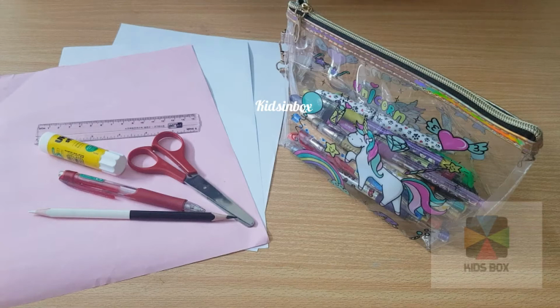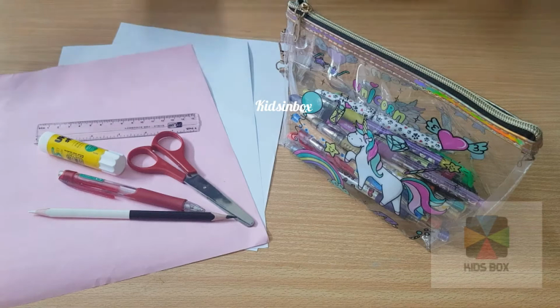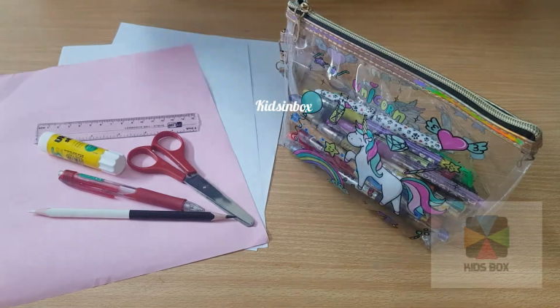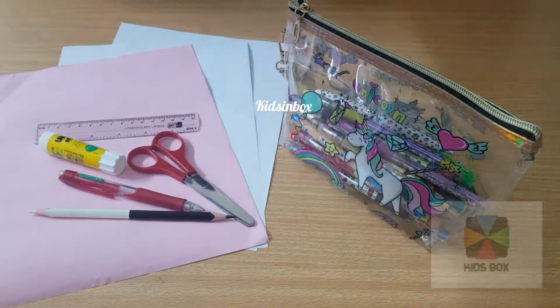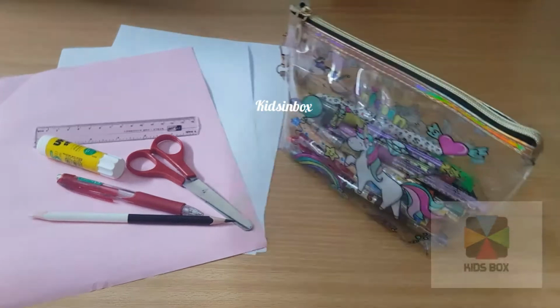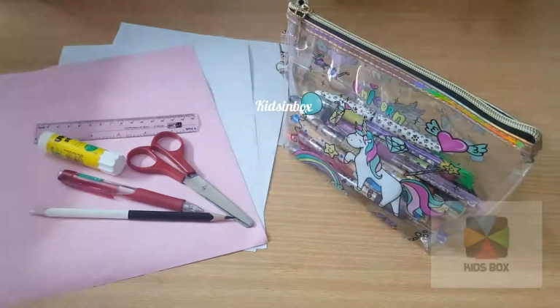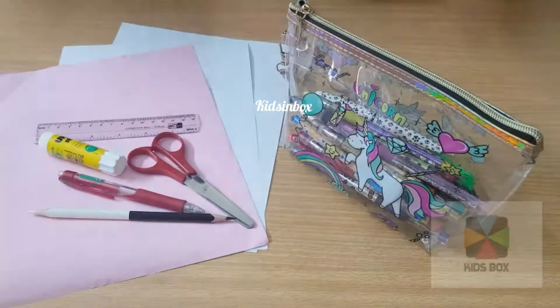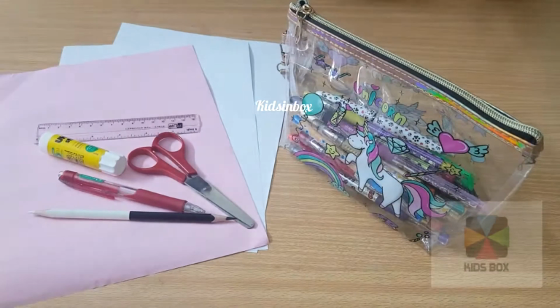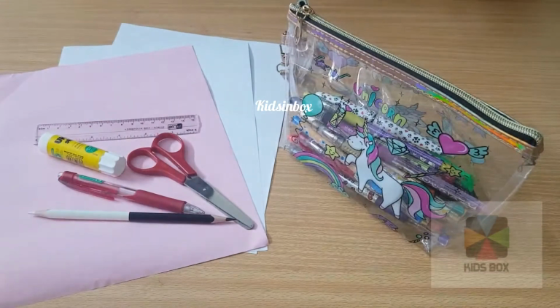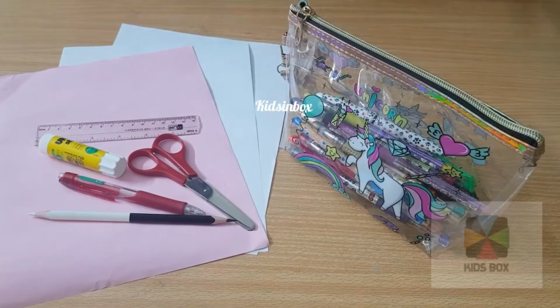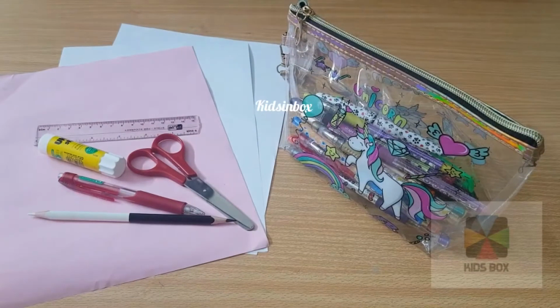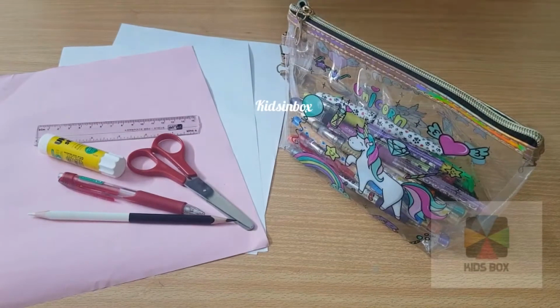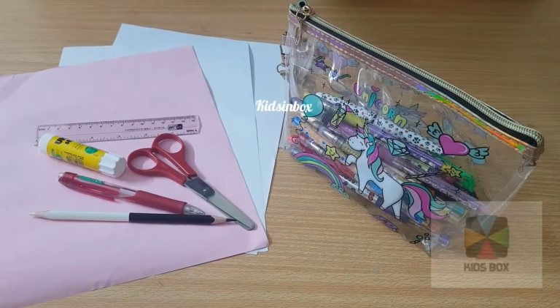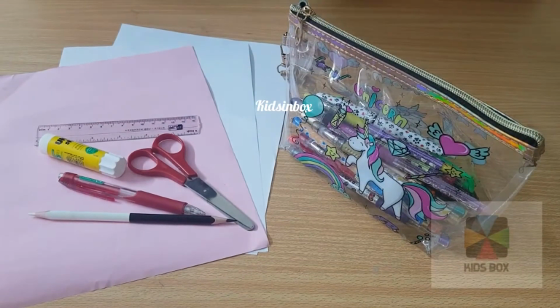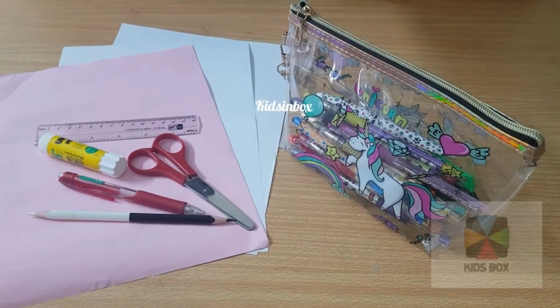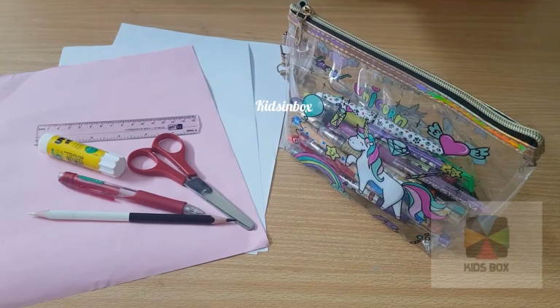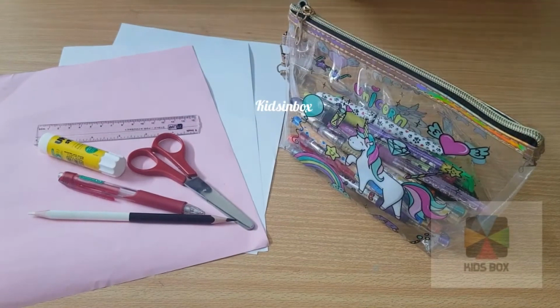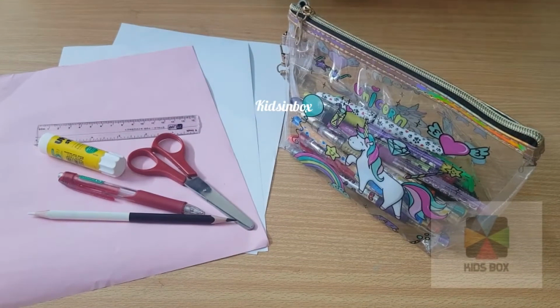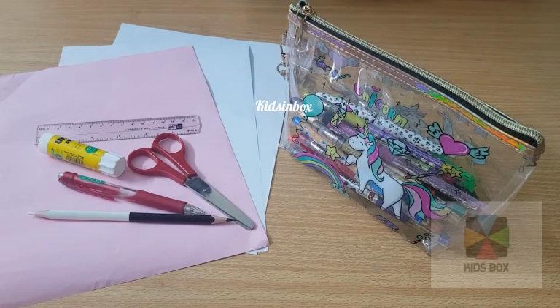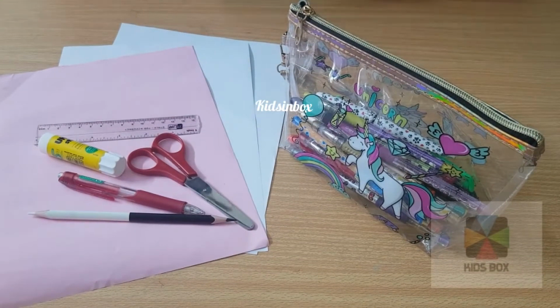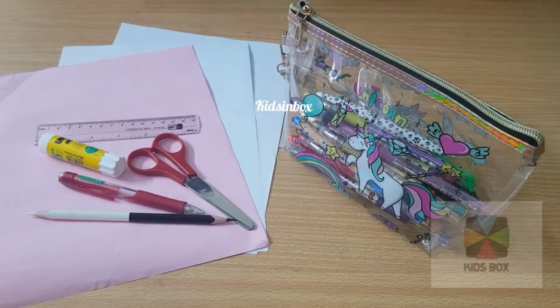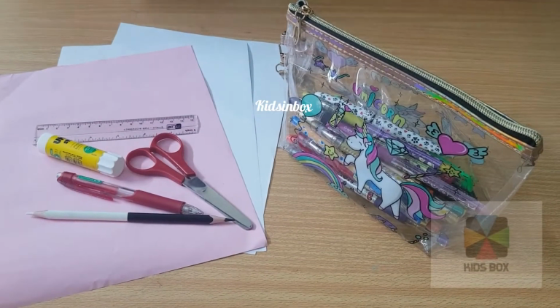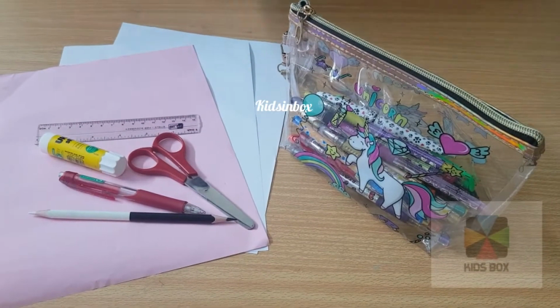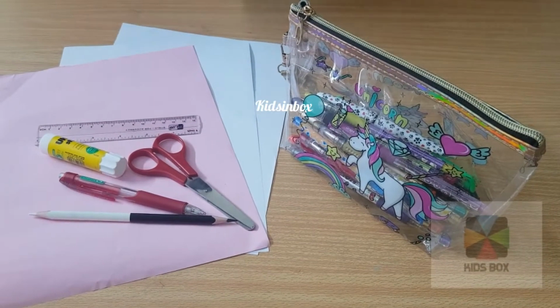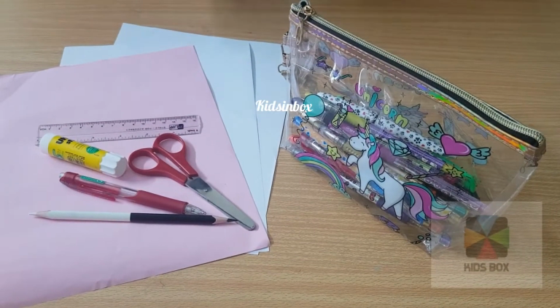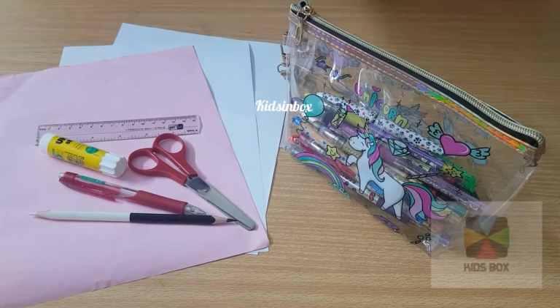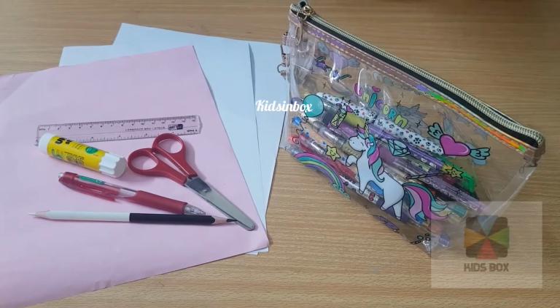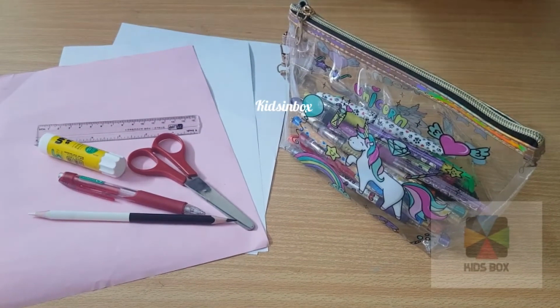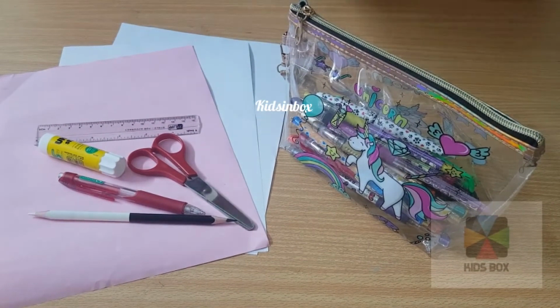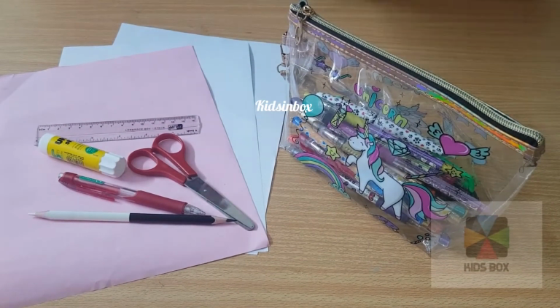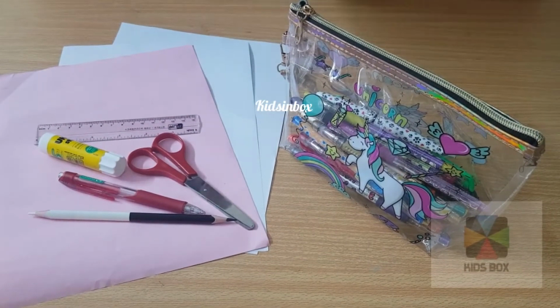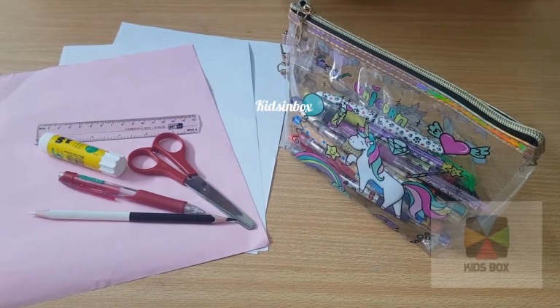Hey guys, welcome back to our channel. I'm Anya. I'm Hama. I'm Nilsuok. In this video, we're going to make mini notebooks.